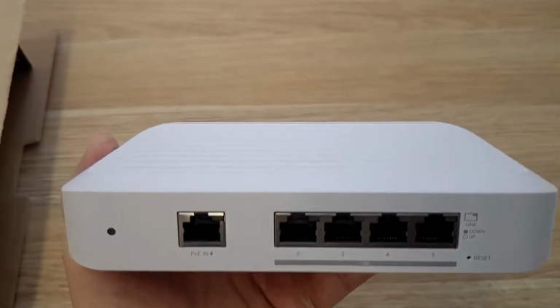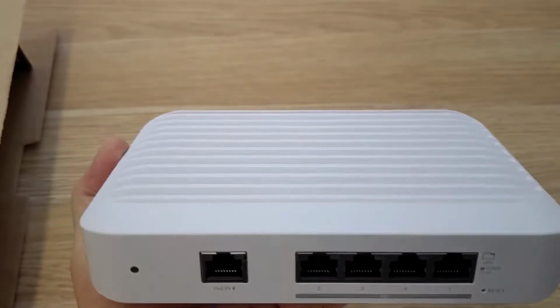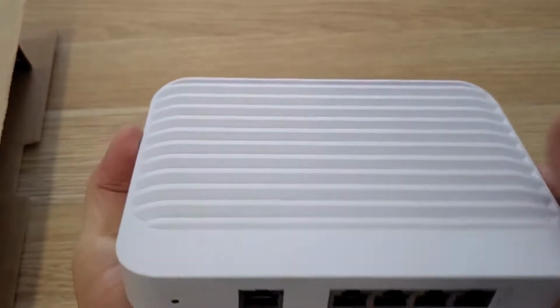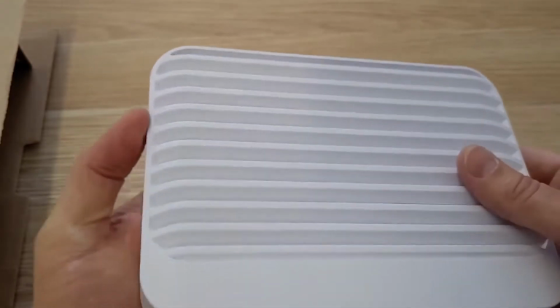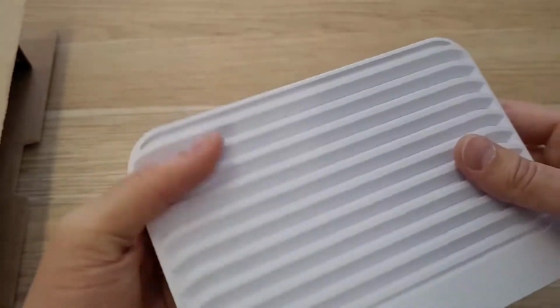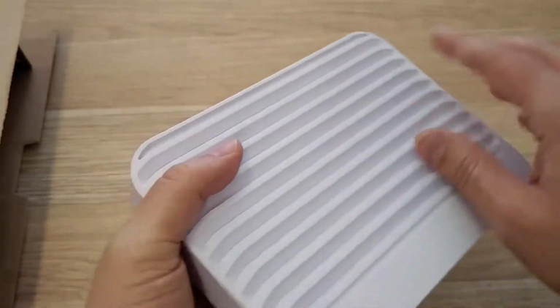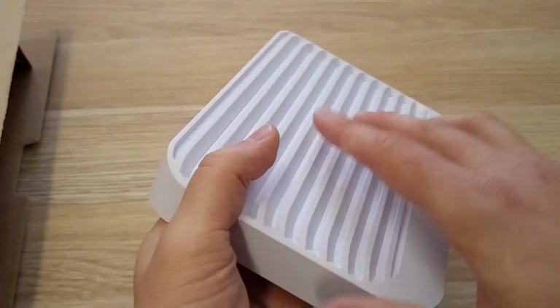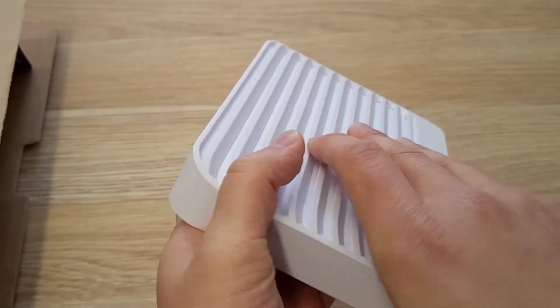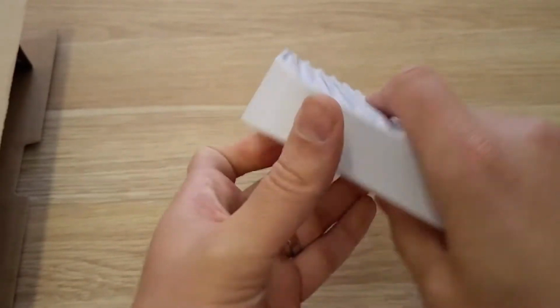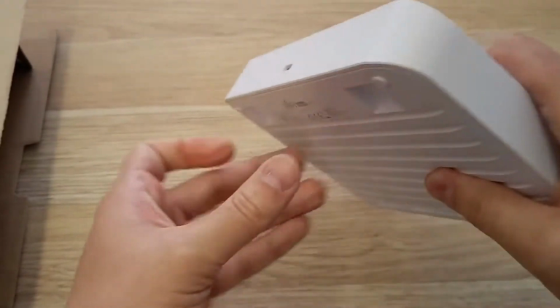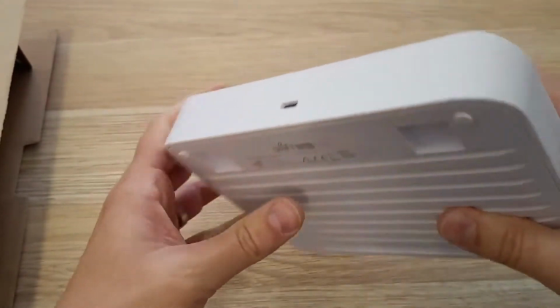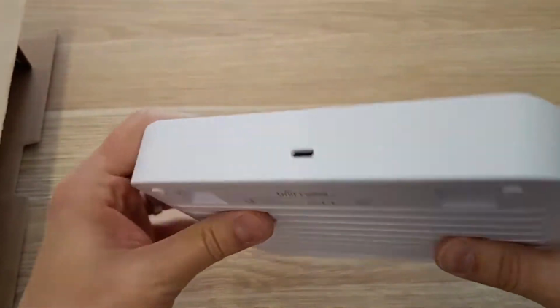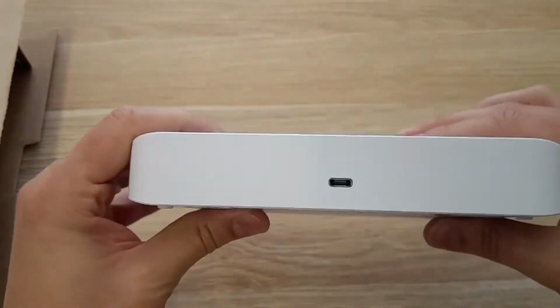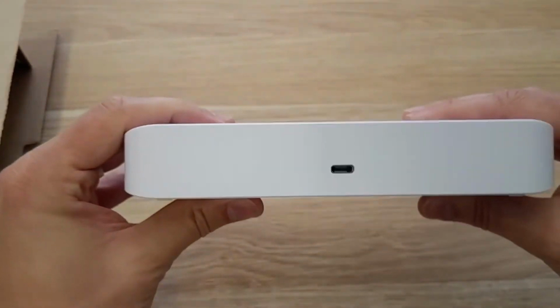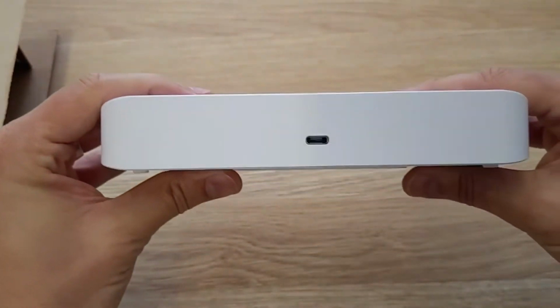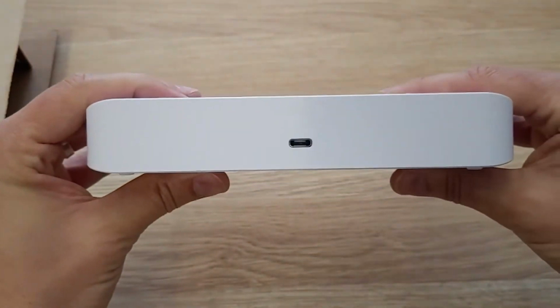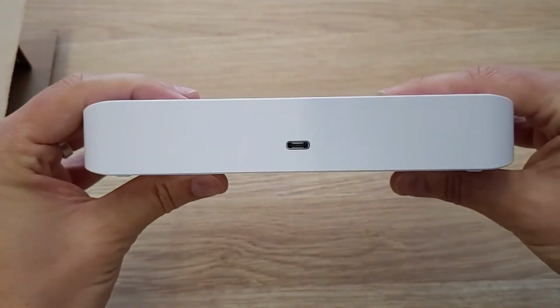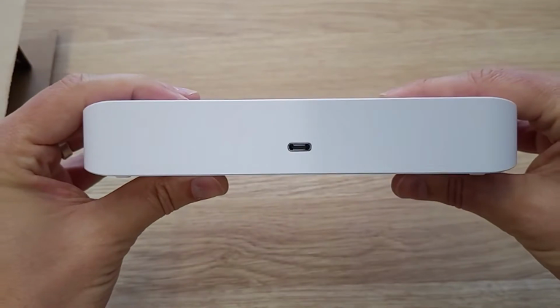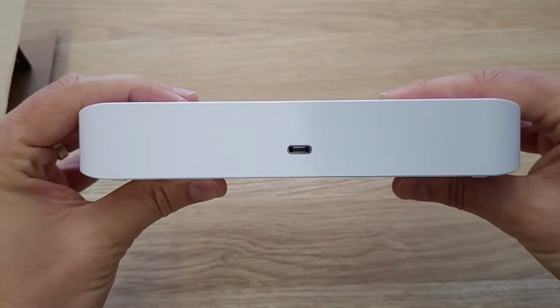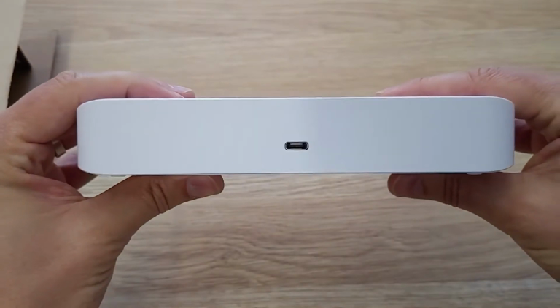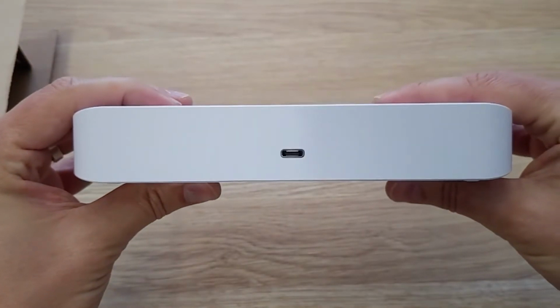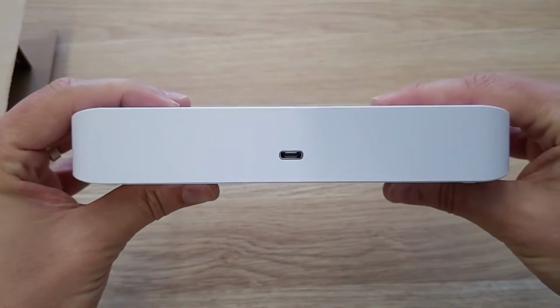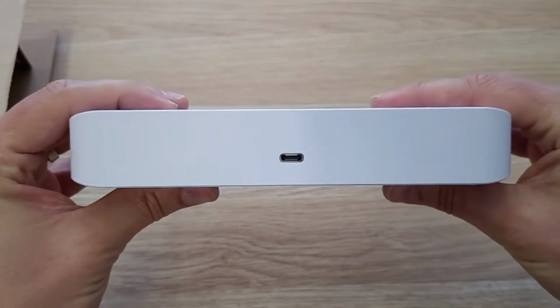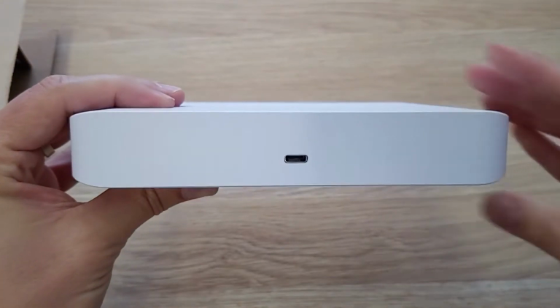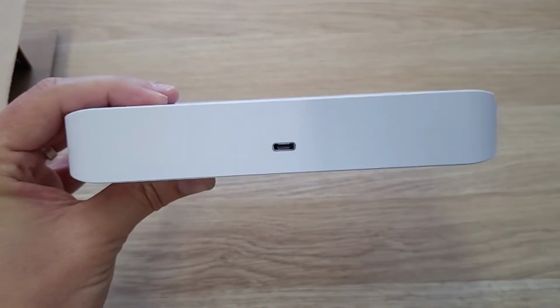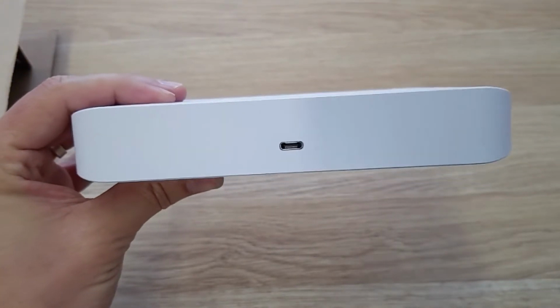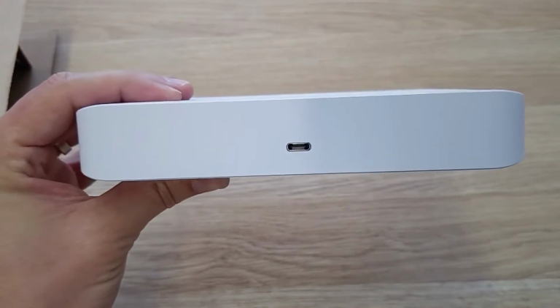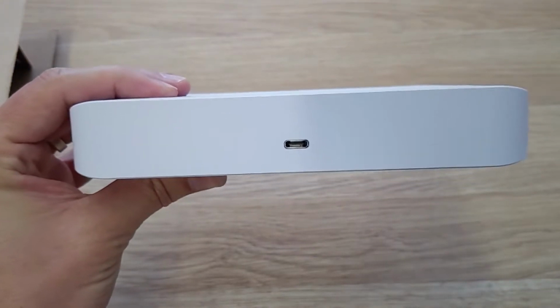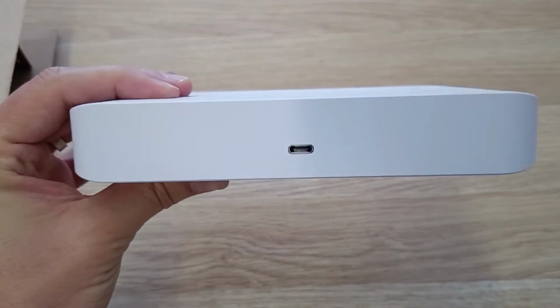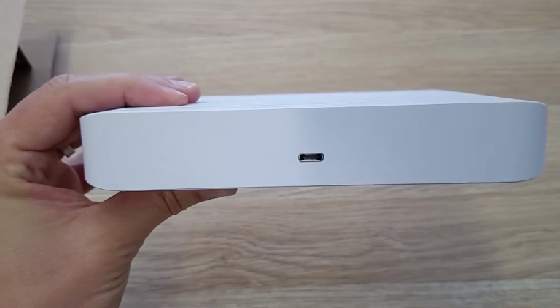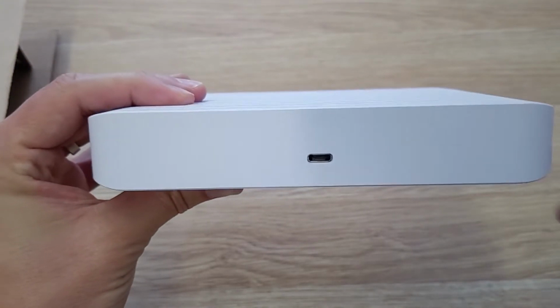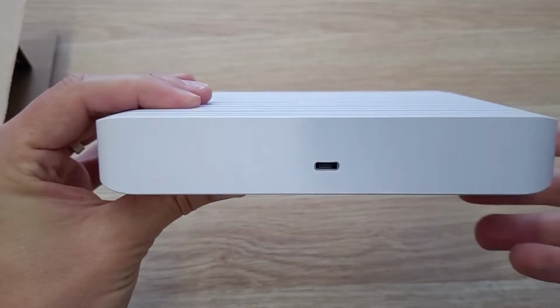On the back — and this is unique to this particular model — you'll find a USB-C input.